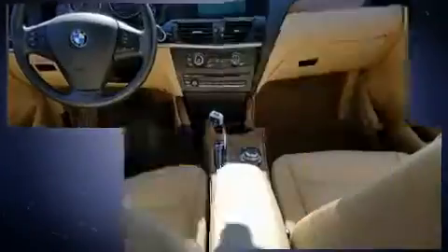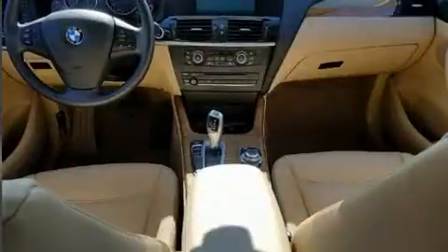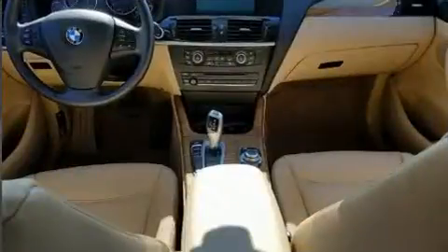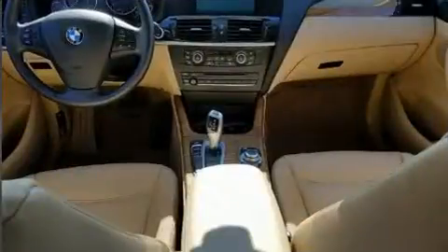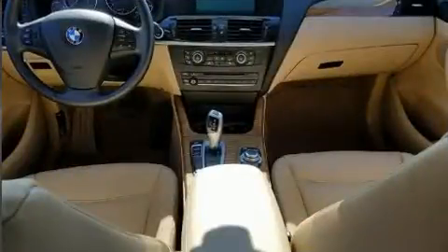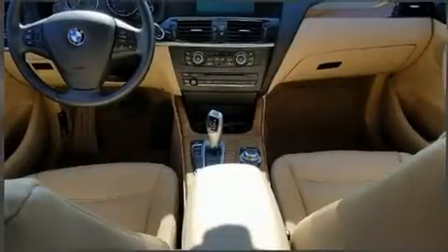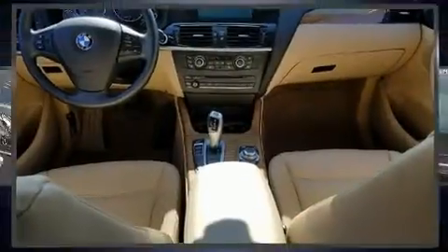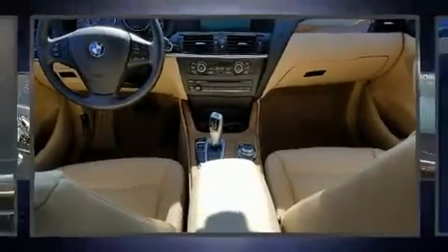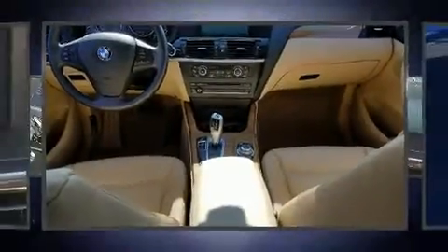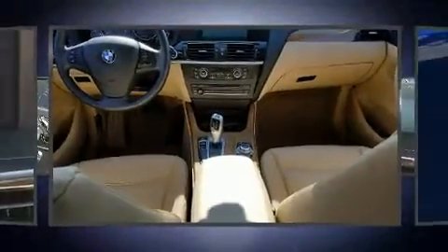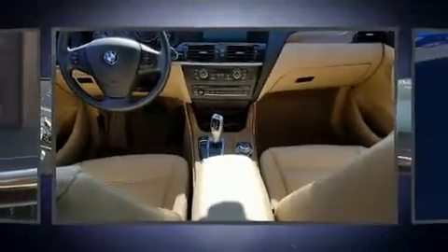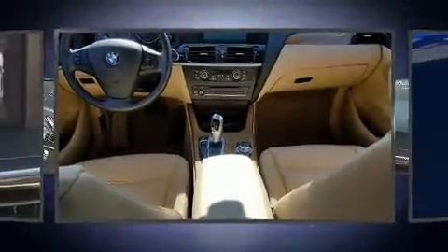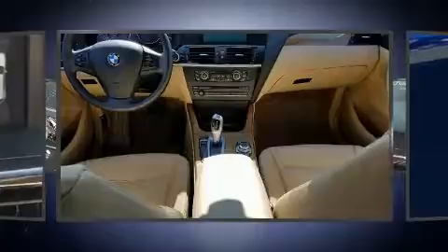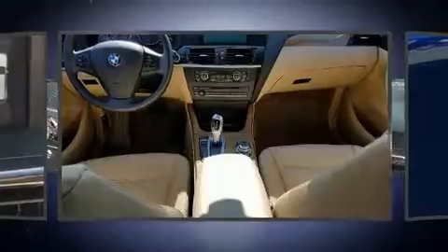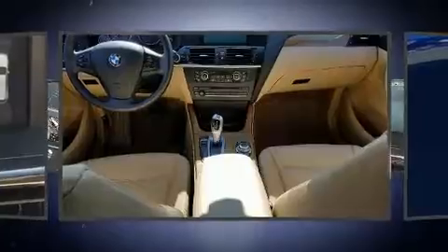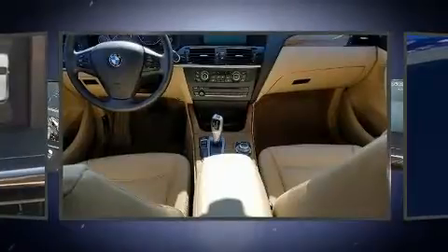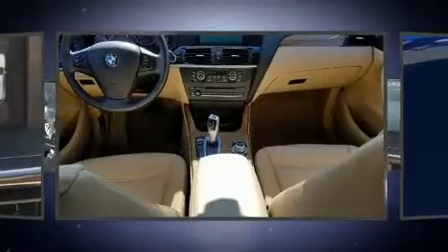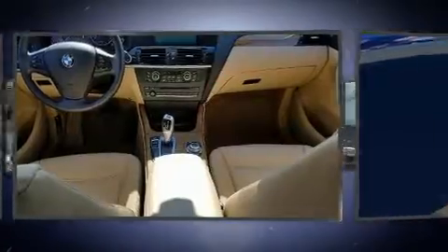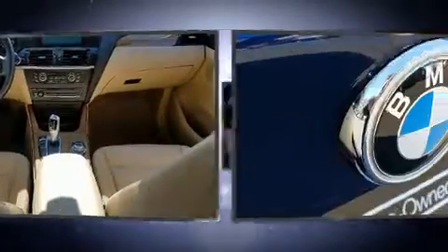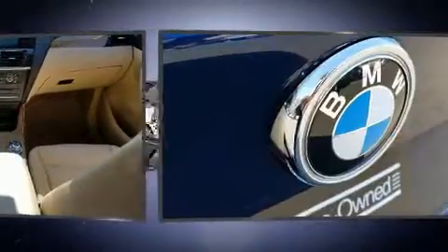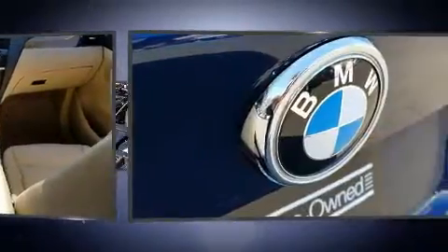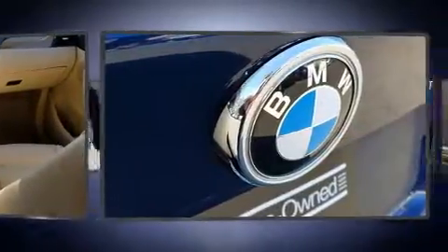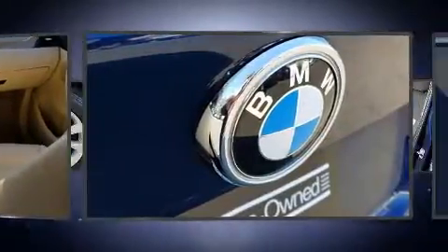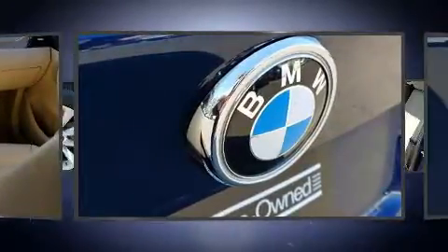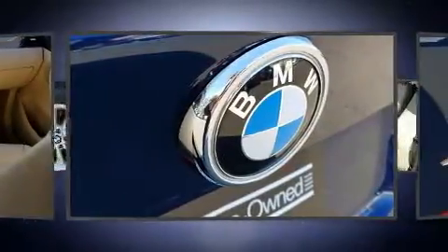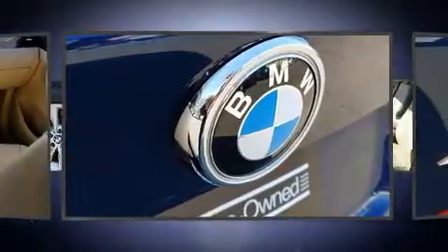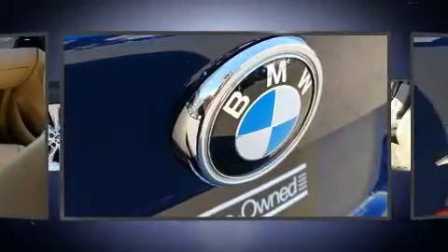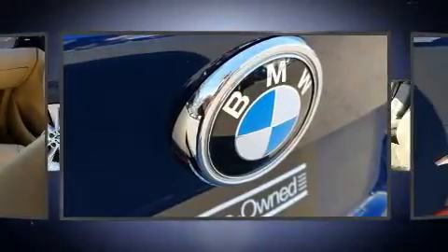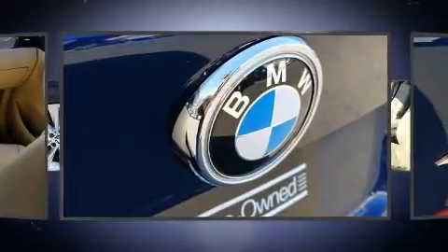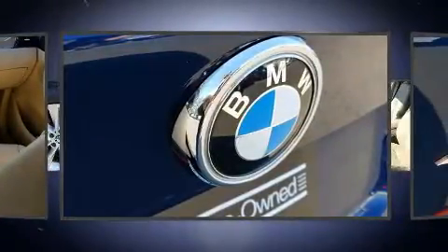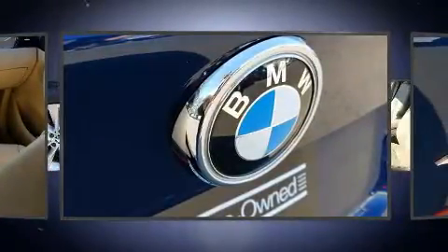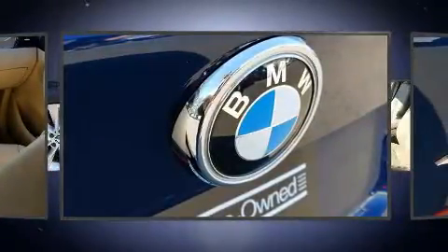Top features include rain-sensing wipers, an automatic dimming rear-view mirror, remote keyless entry, and power front seats.